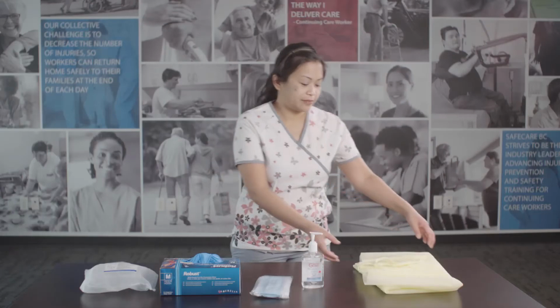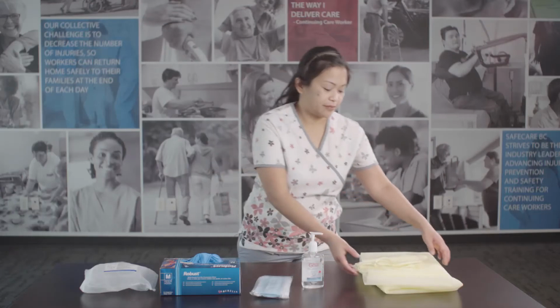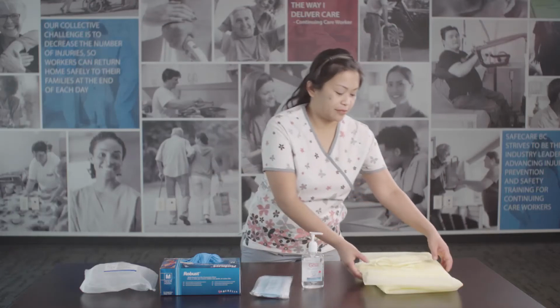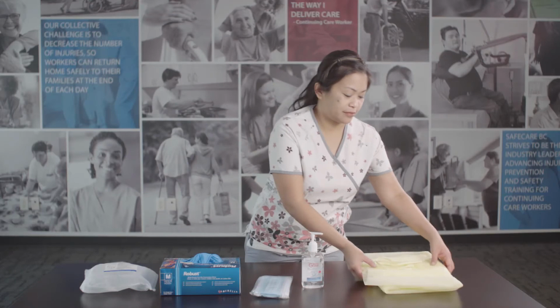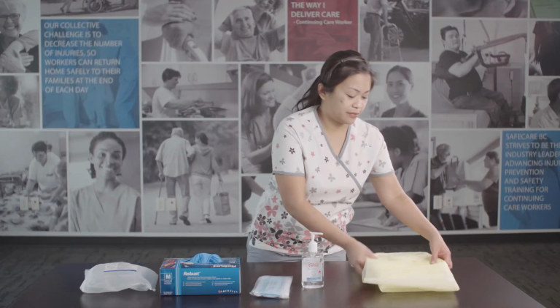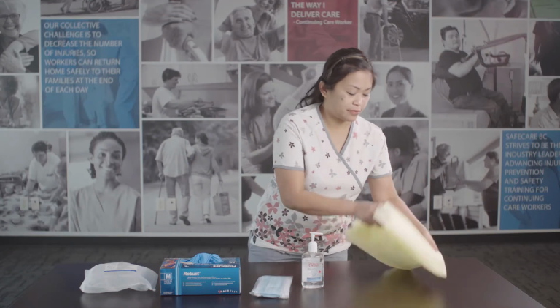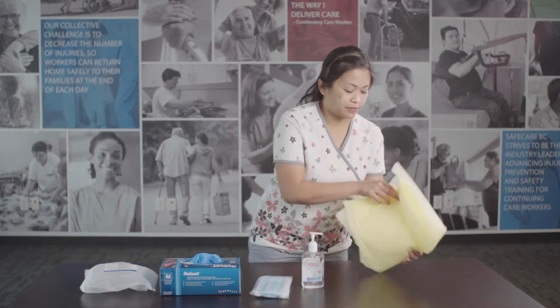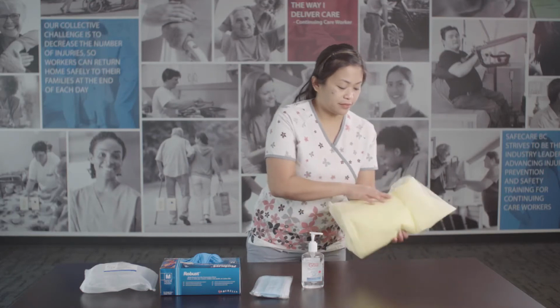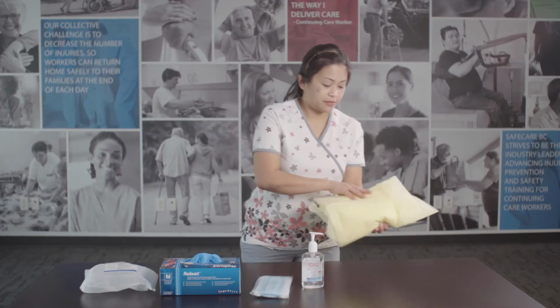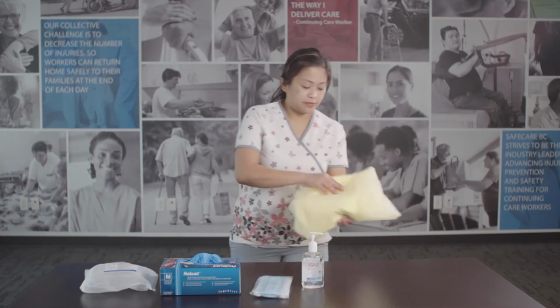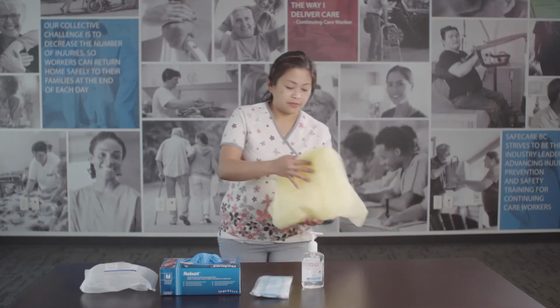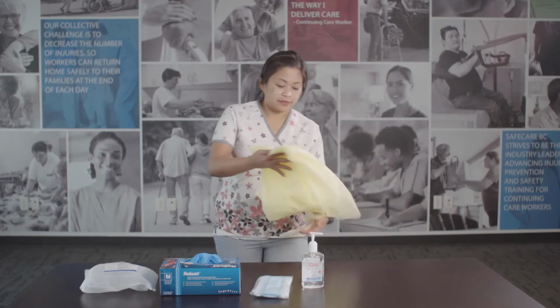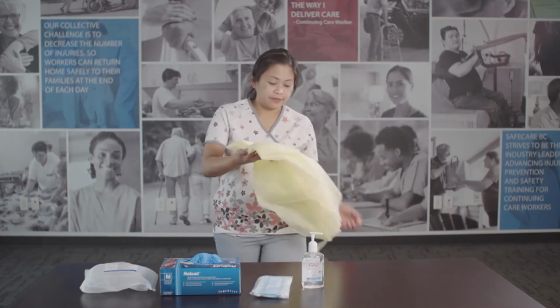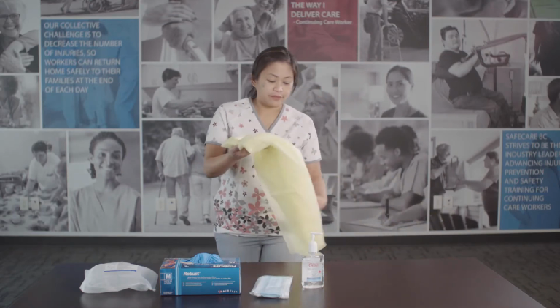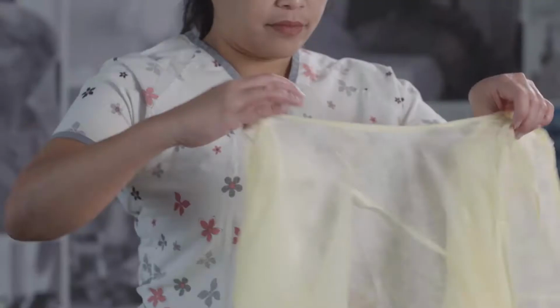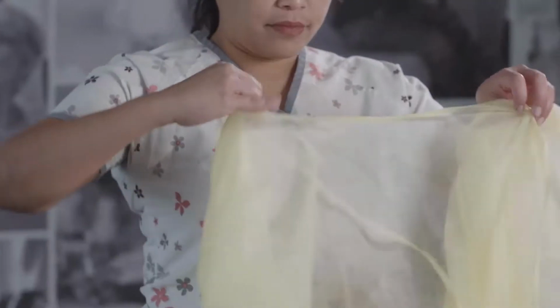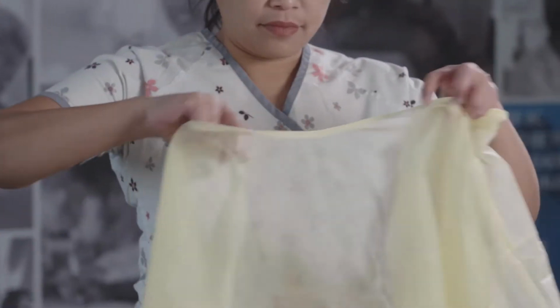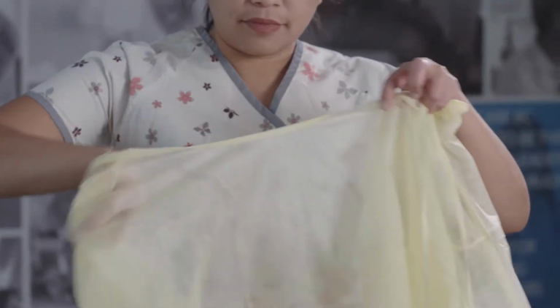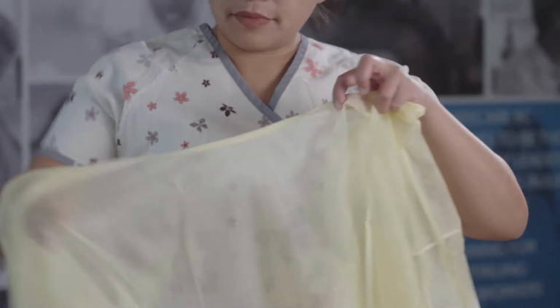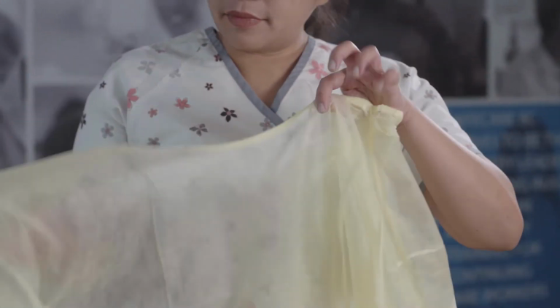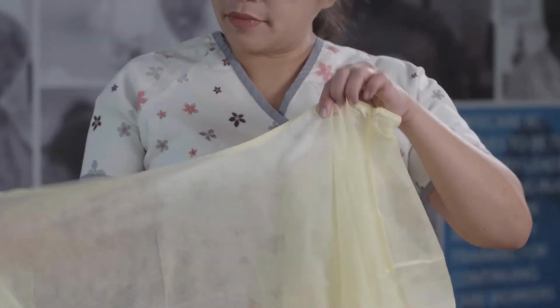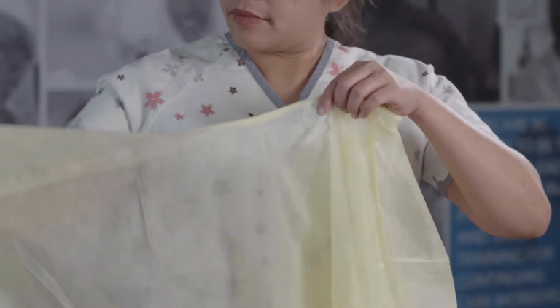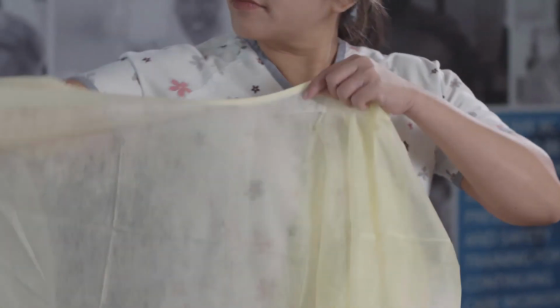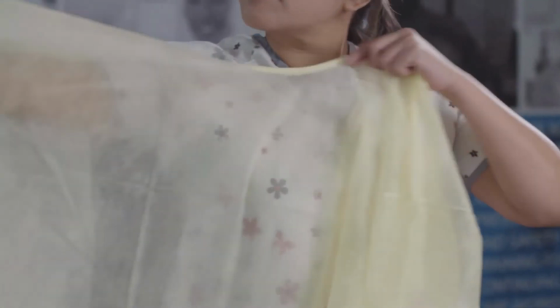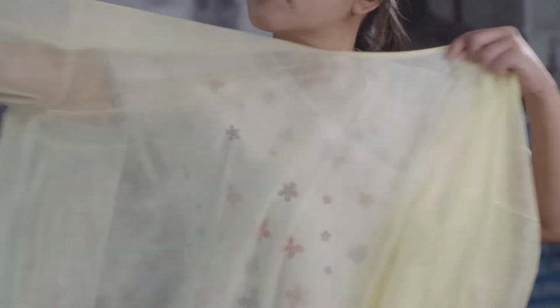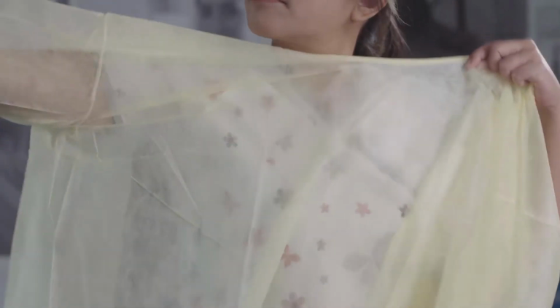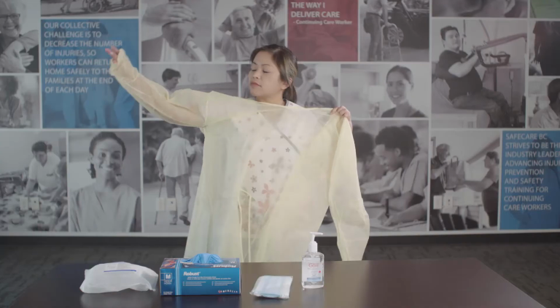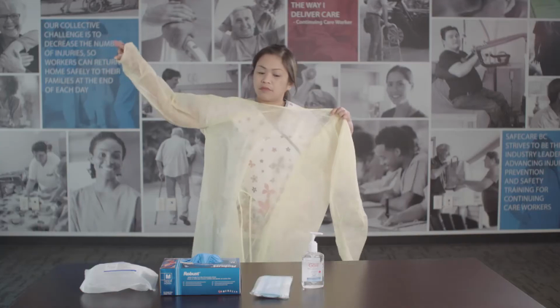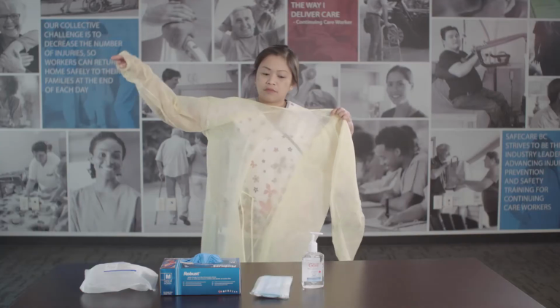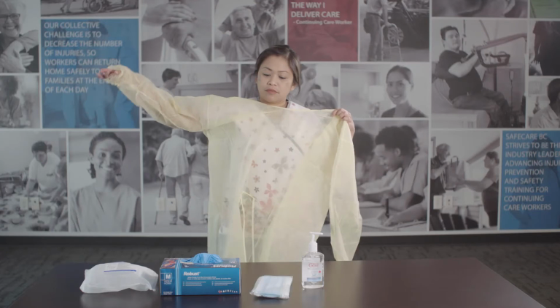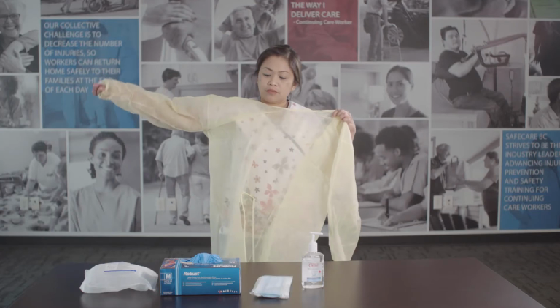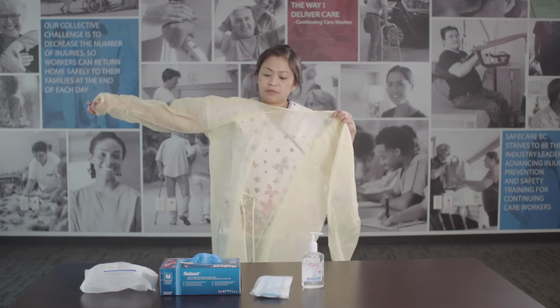Choose an appropriately fitted isolation gown and put it on. Fasten all of the ties or closures.